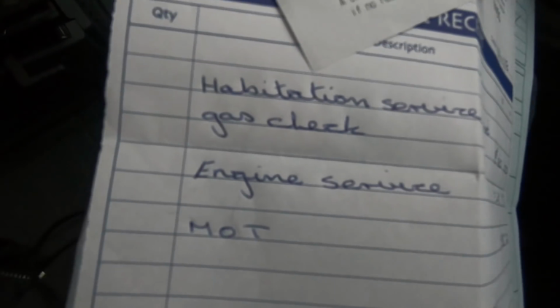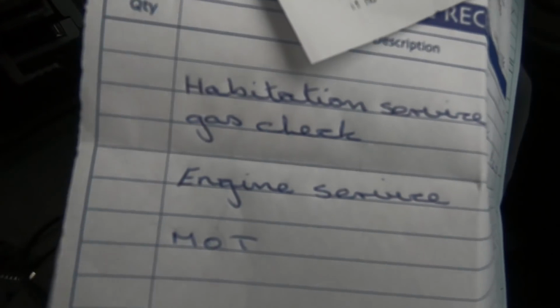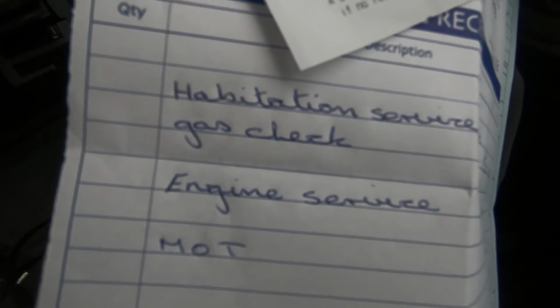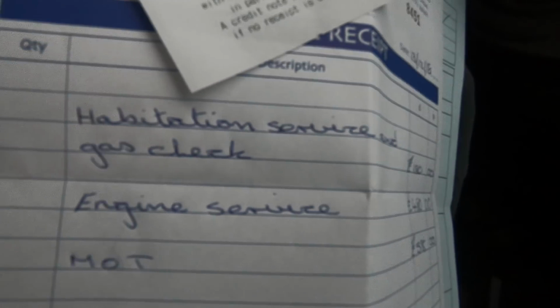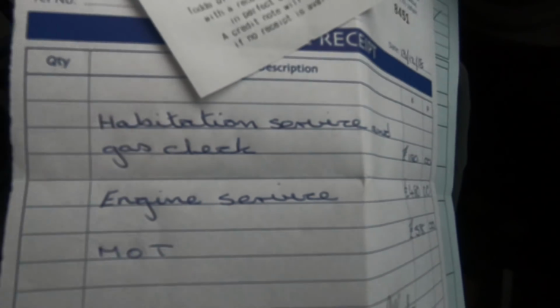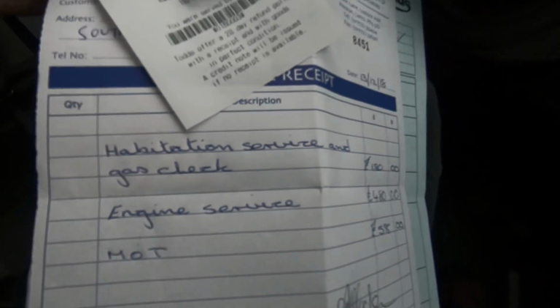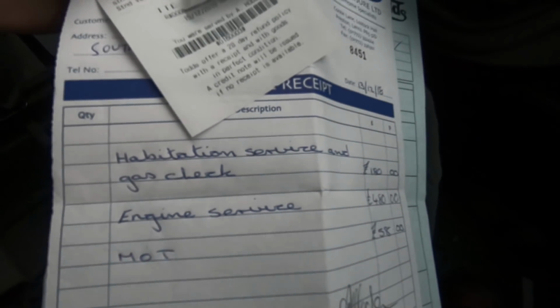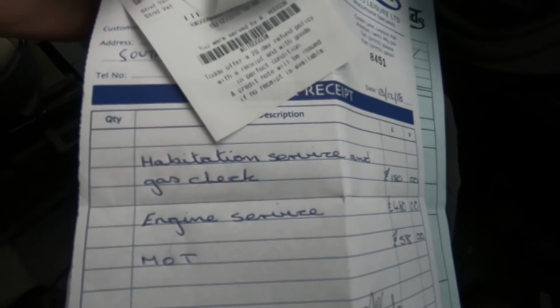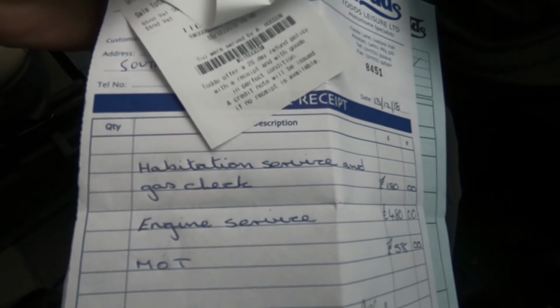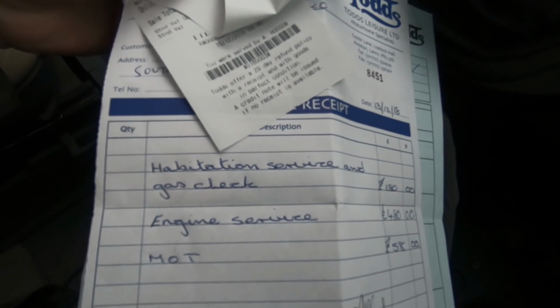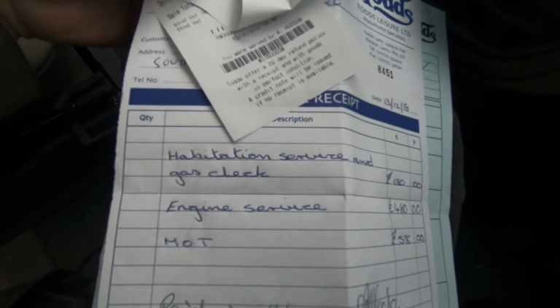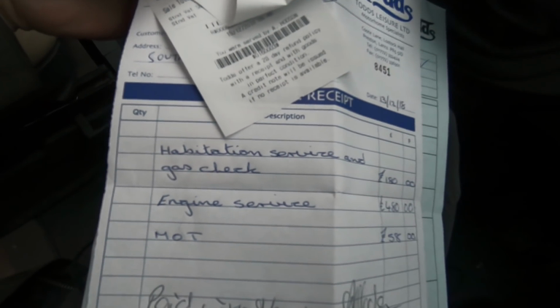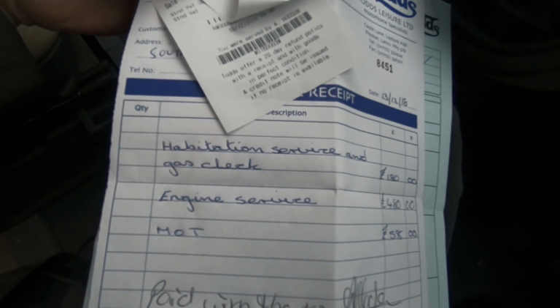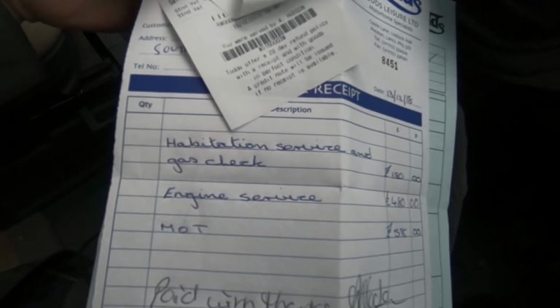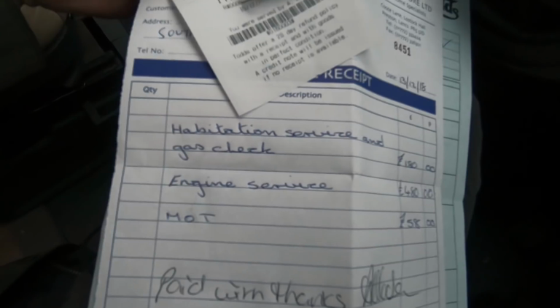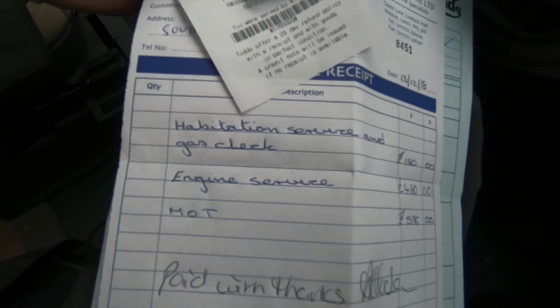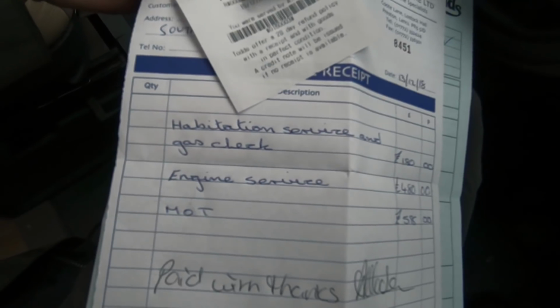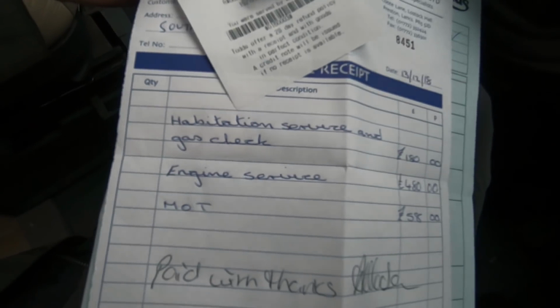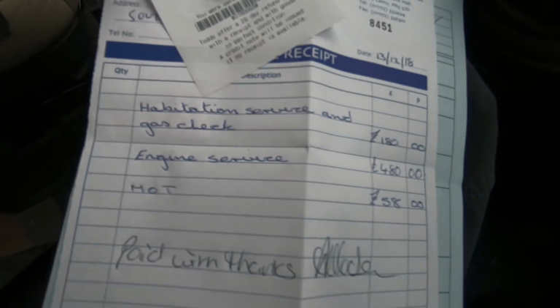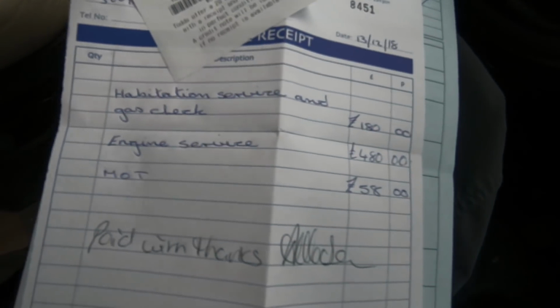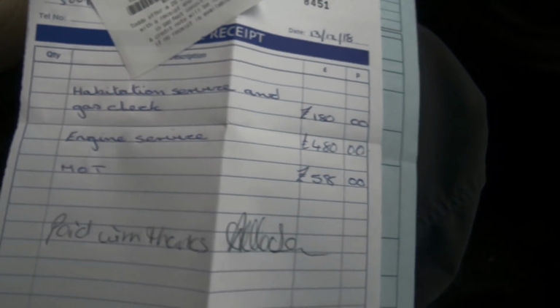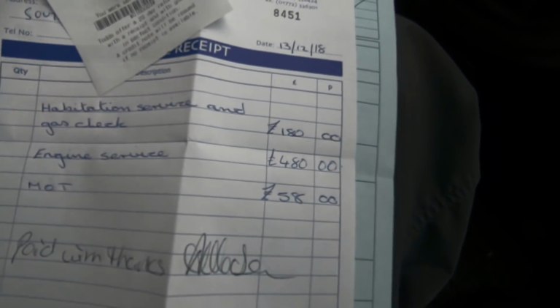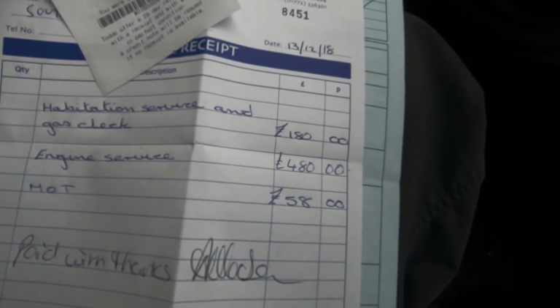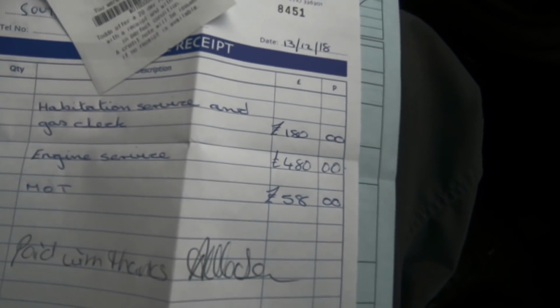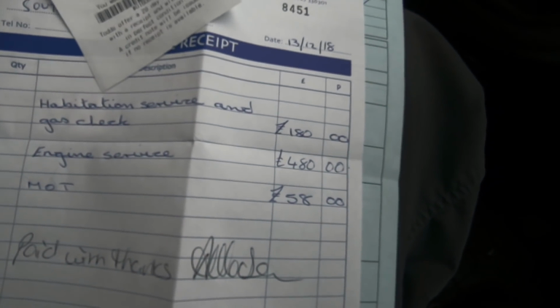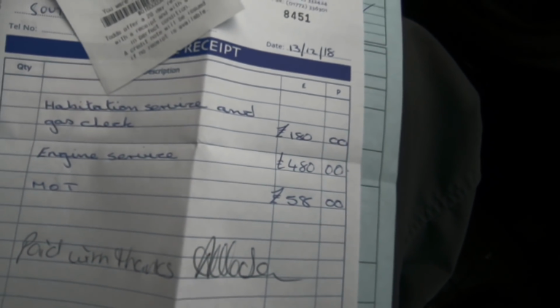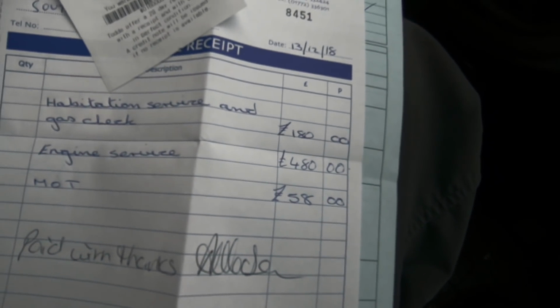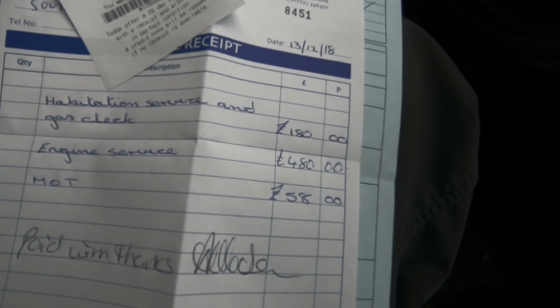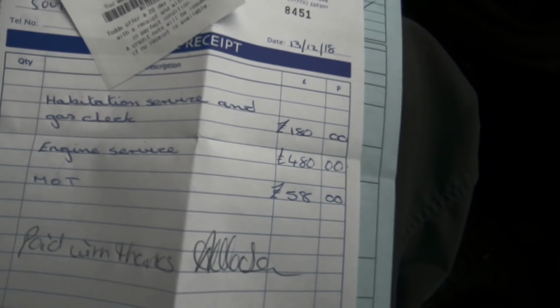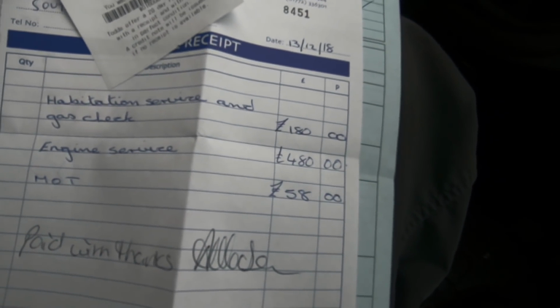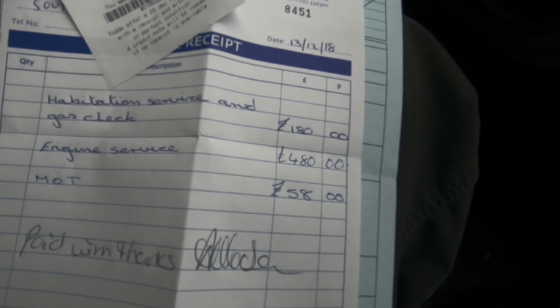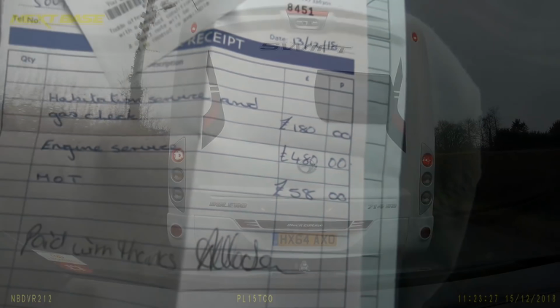Habitation and service and gas check. Engine service and MOT.